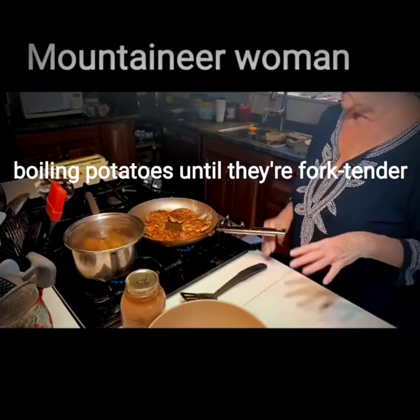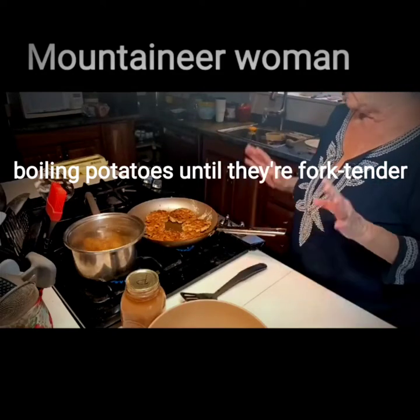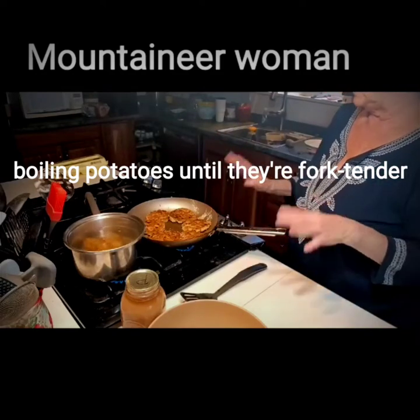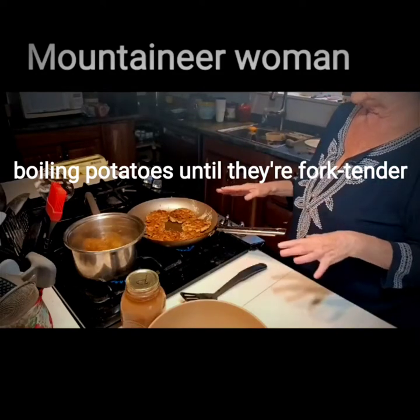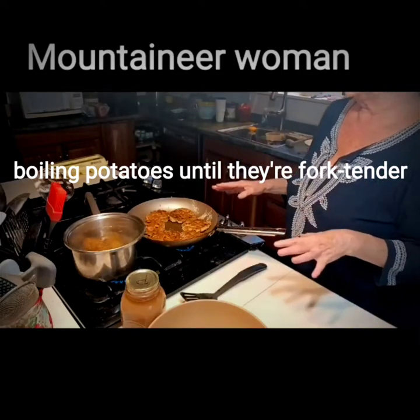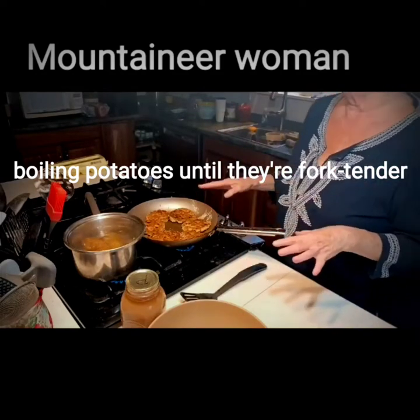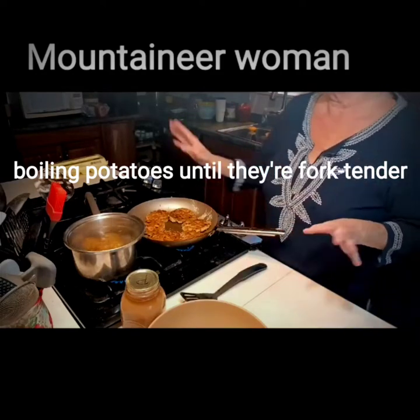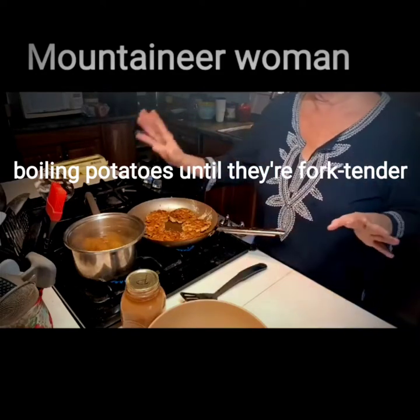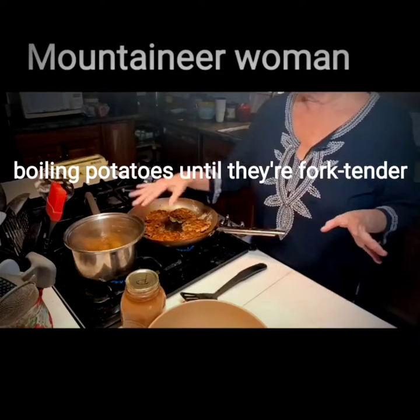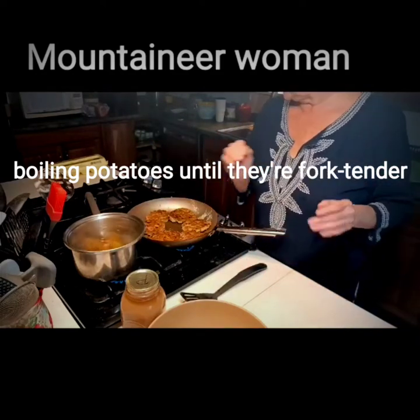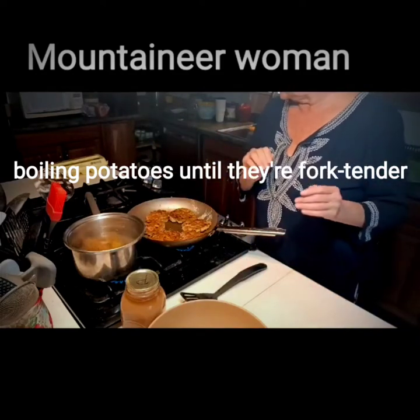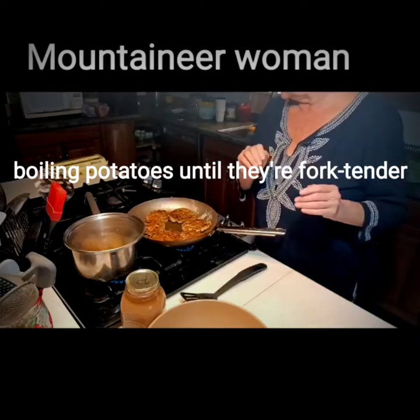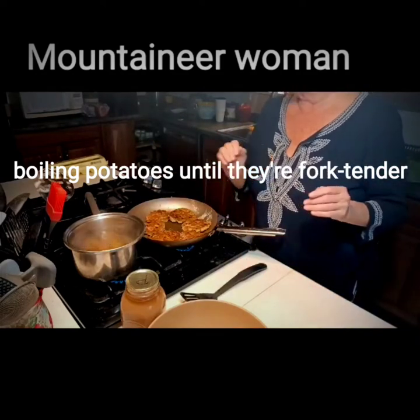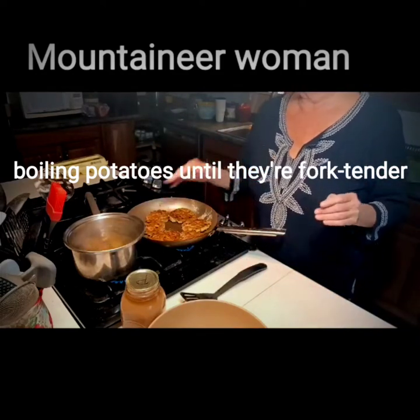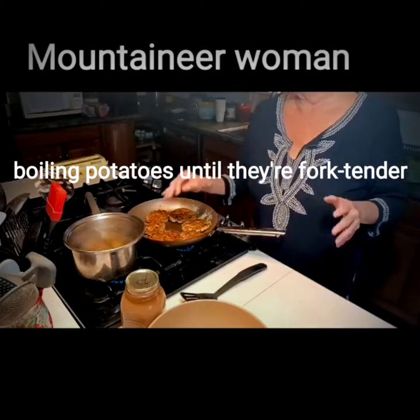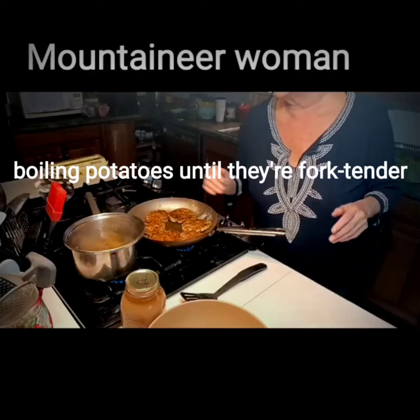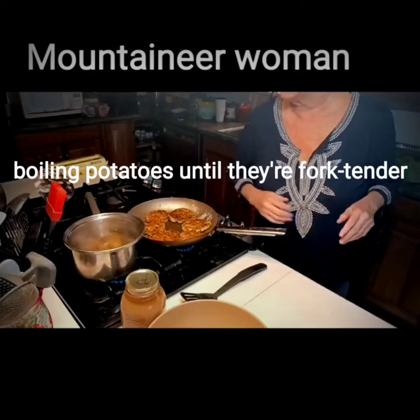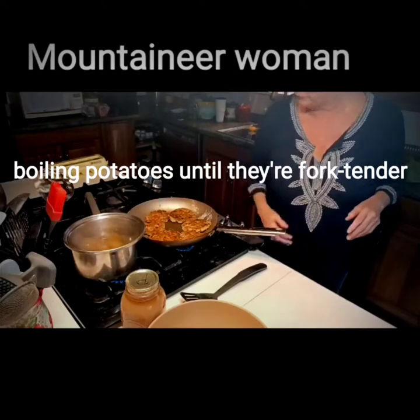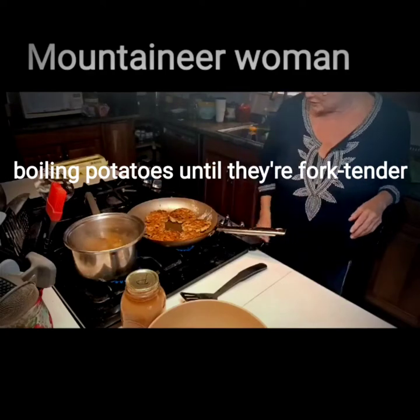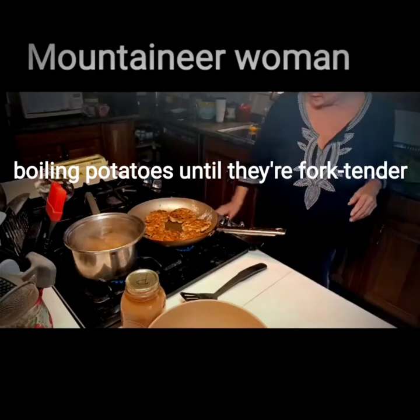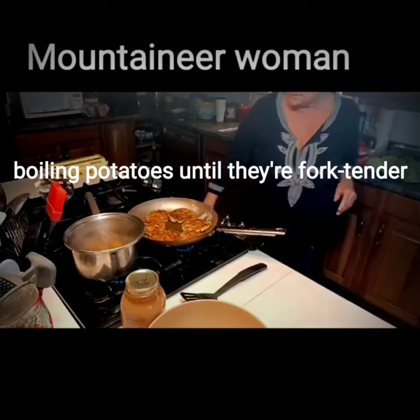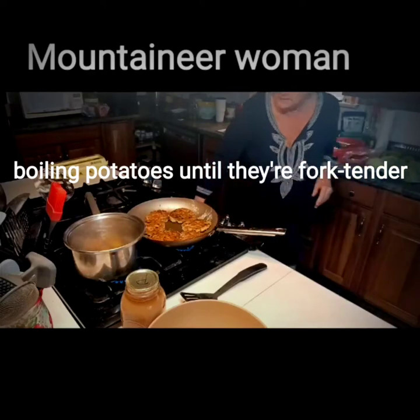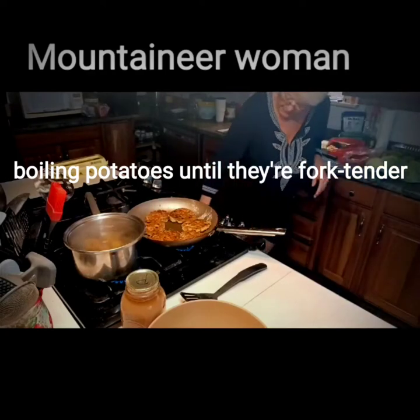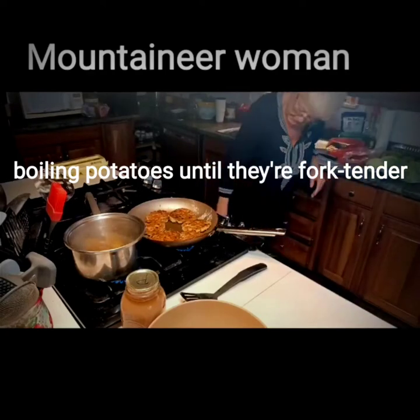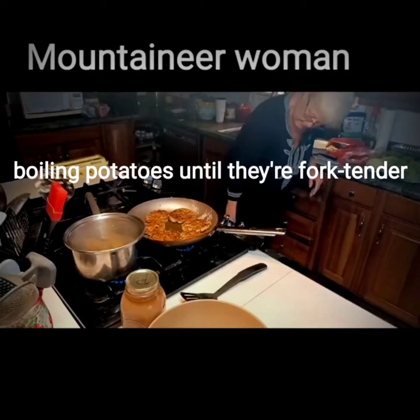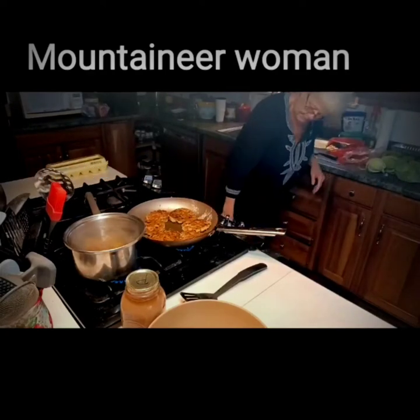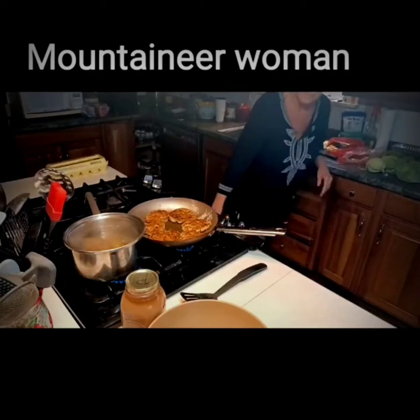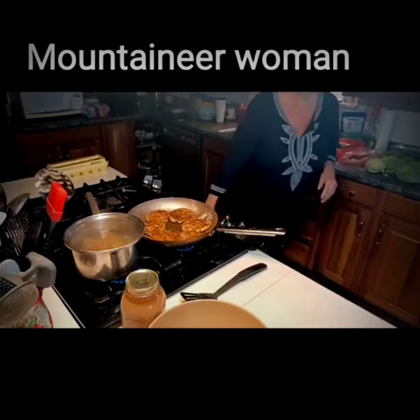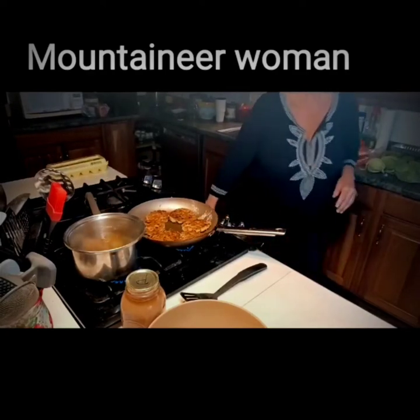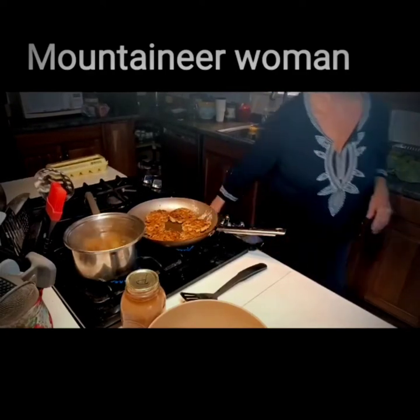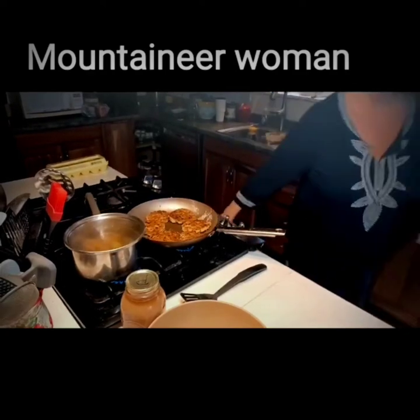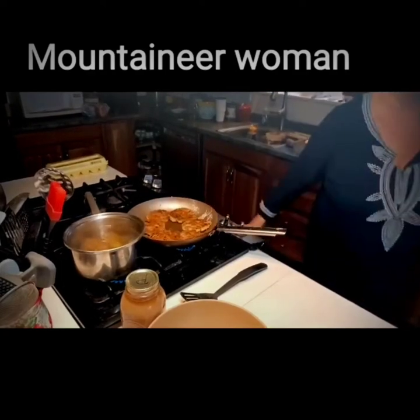Okay, now I'm going to let these cook. Potatoes still have six minutes and forty-four seconds. Let me show you the cornbread.